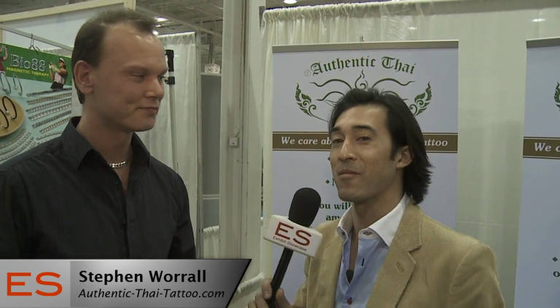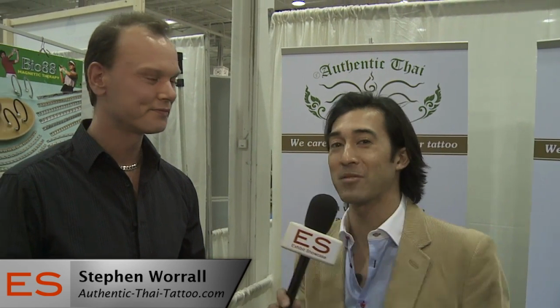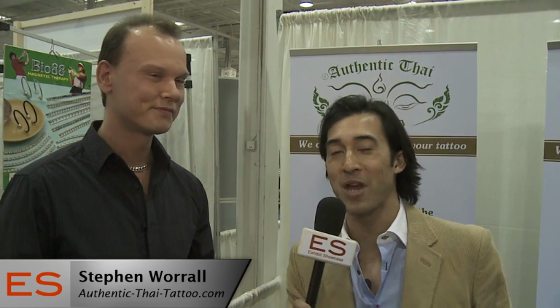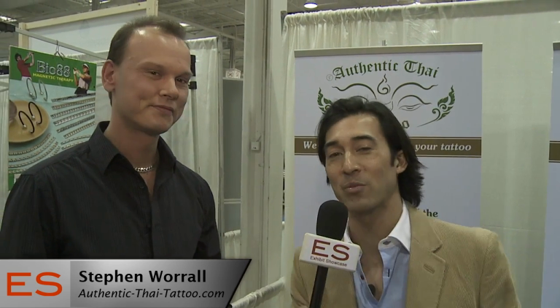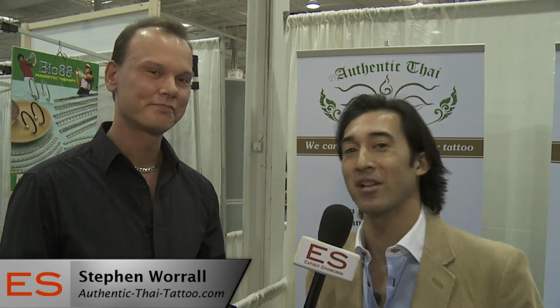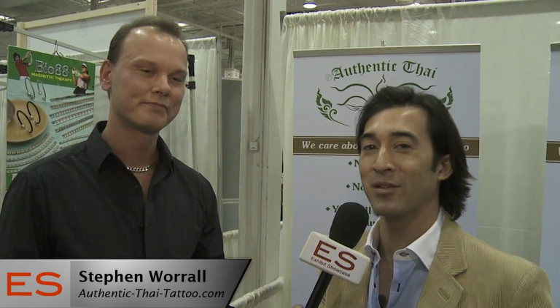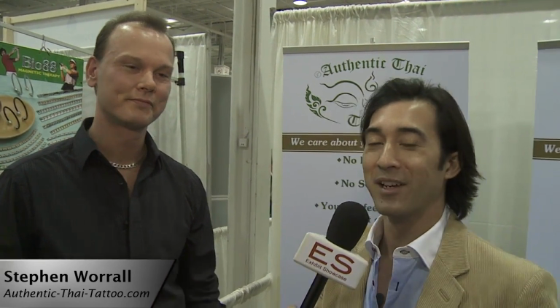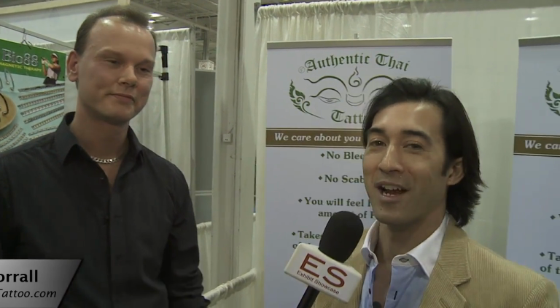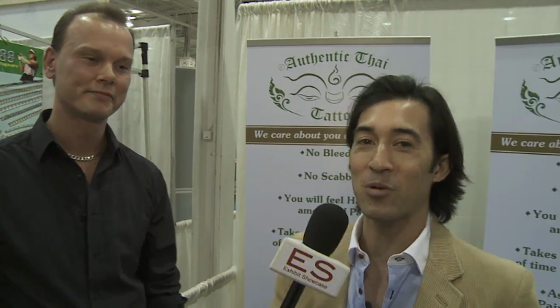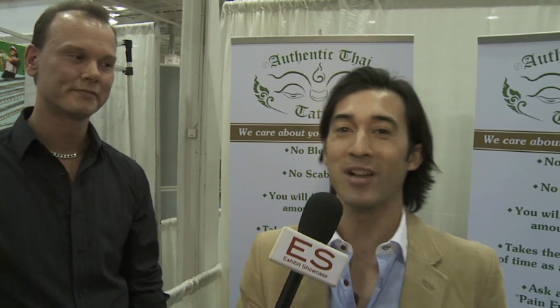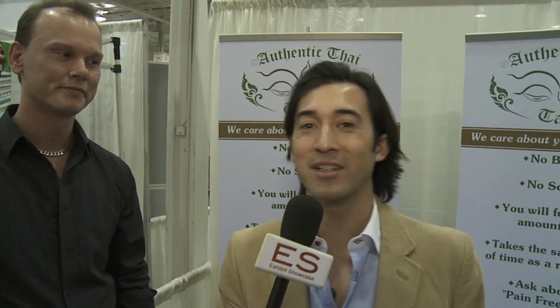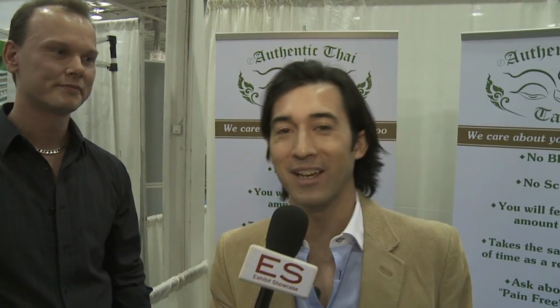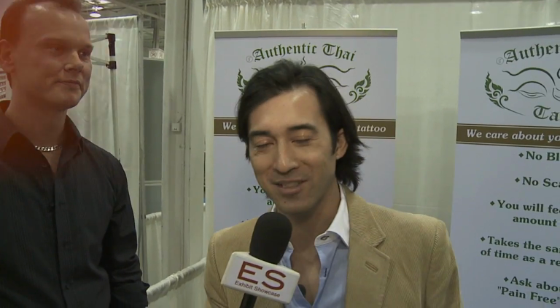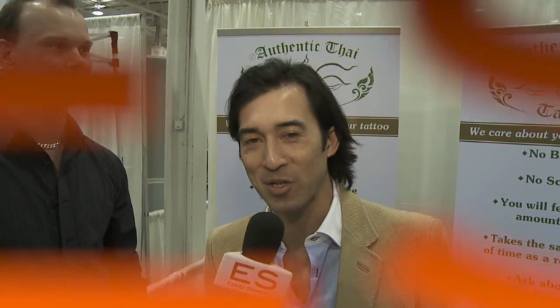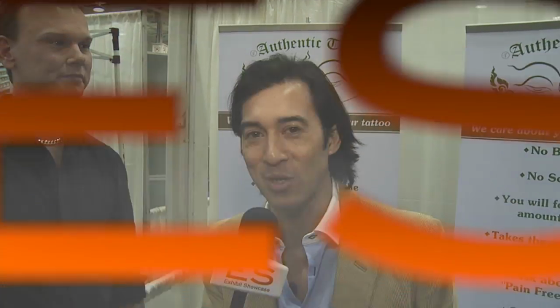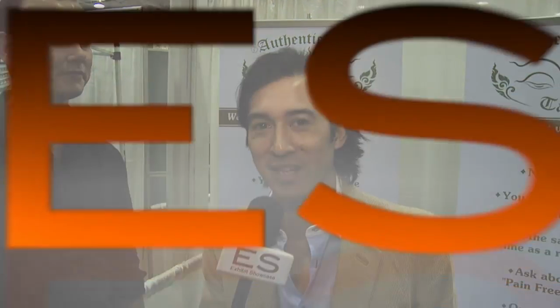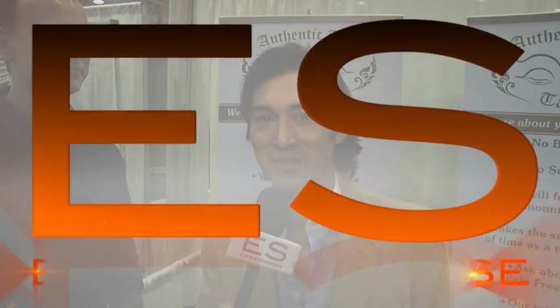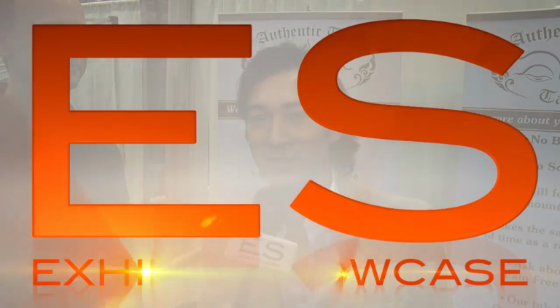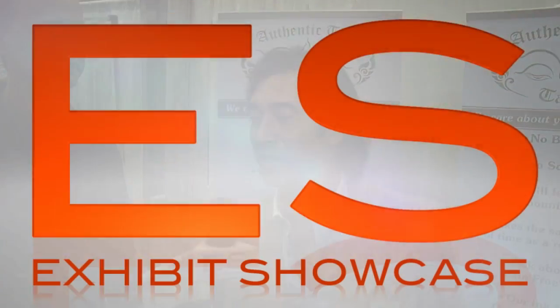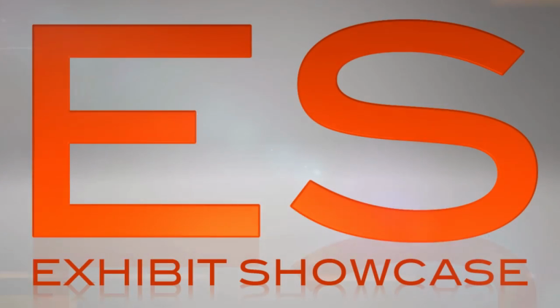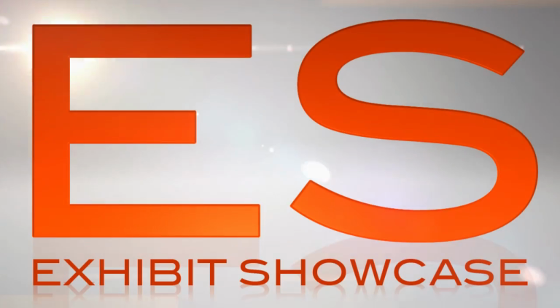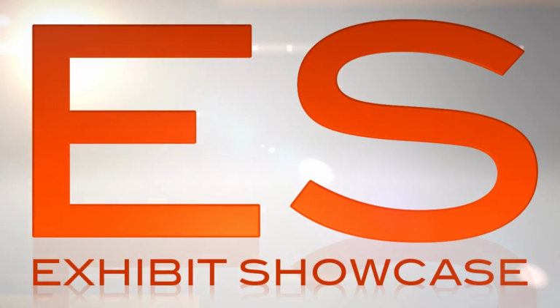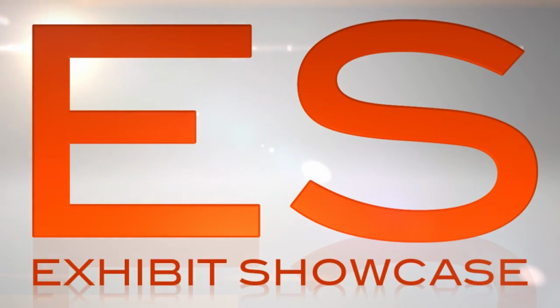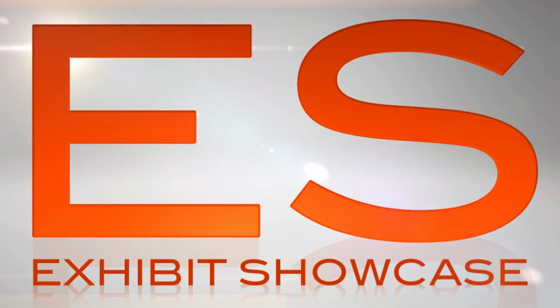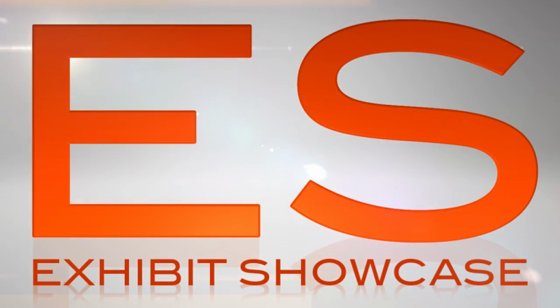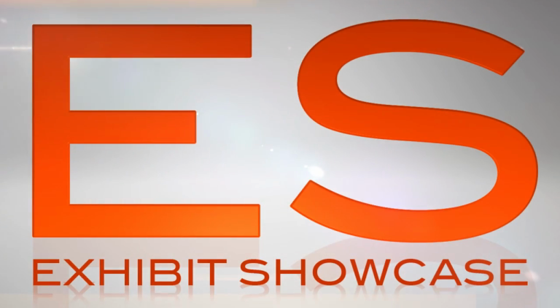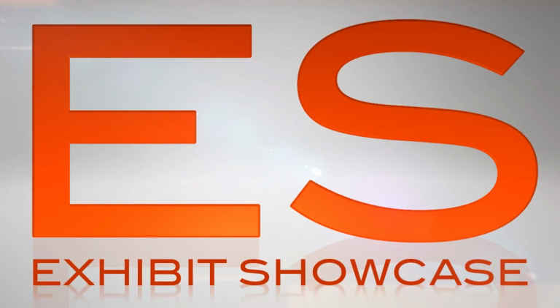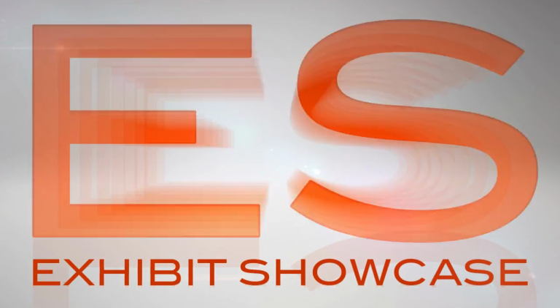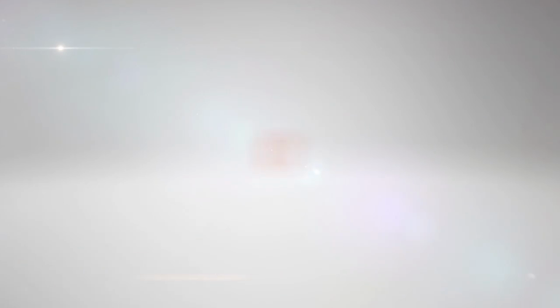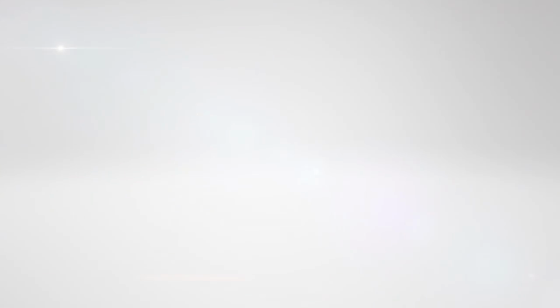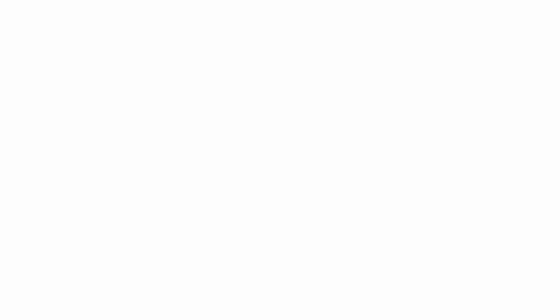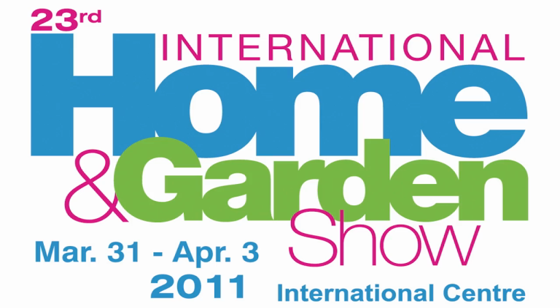Alright, my name is Emmanuel Beliveau and you're watching Exhibit Showcase. I'll see you next time.